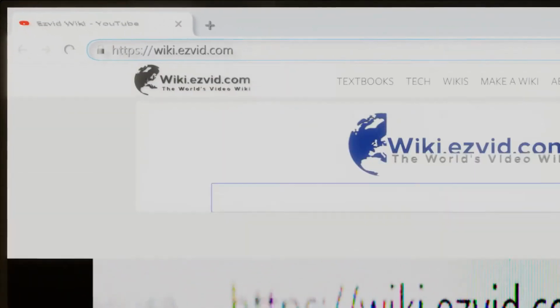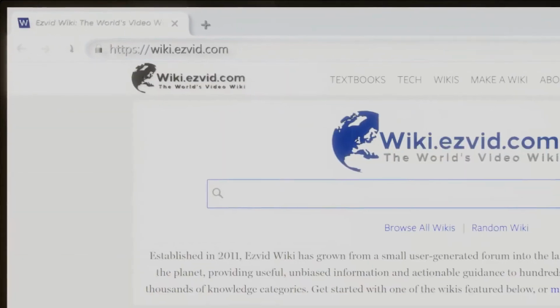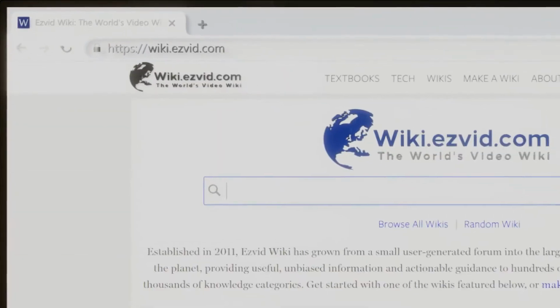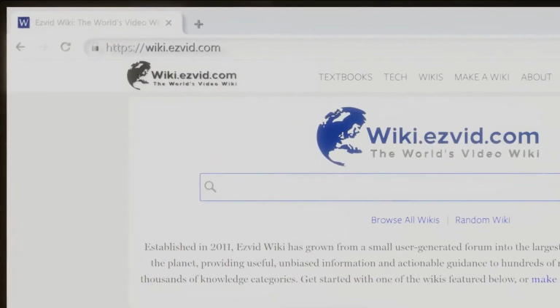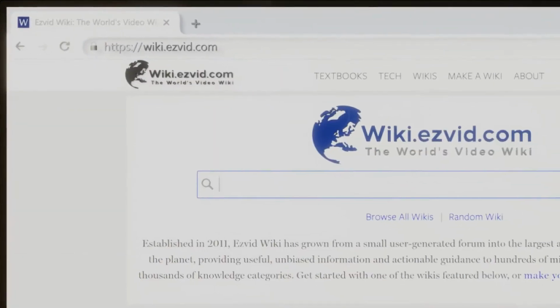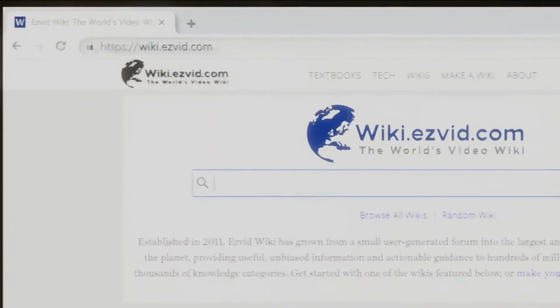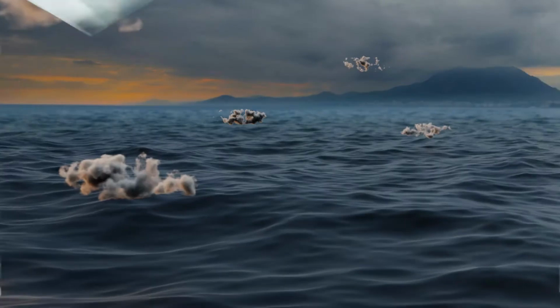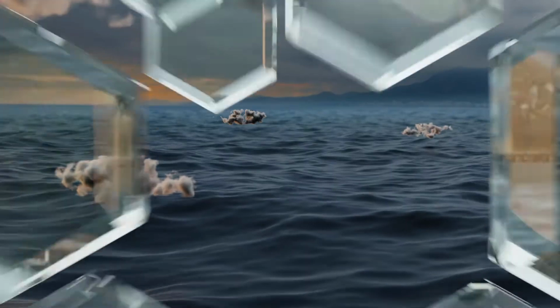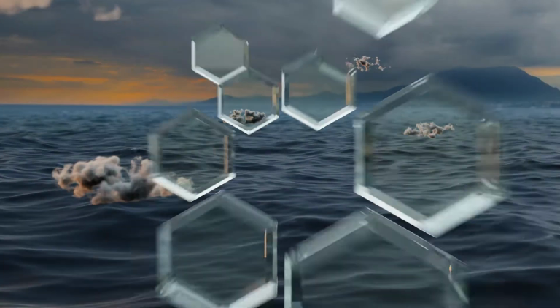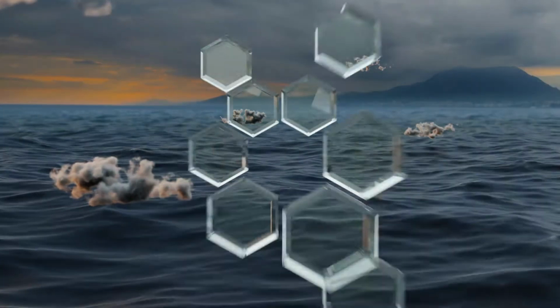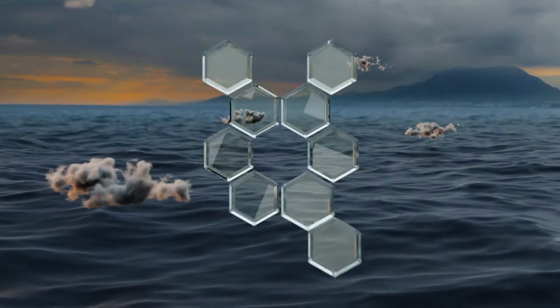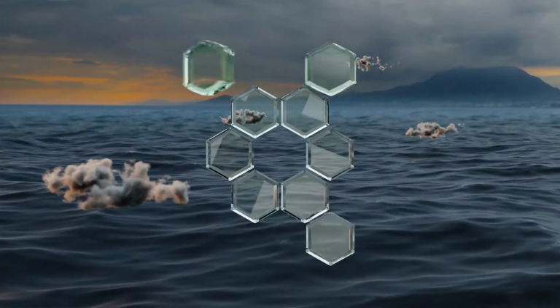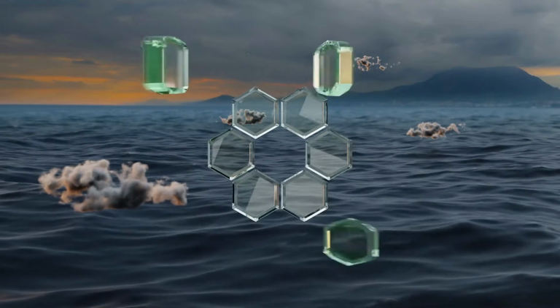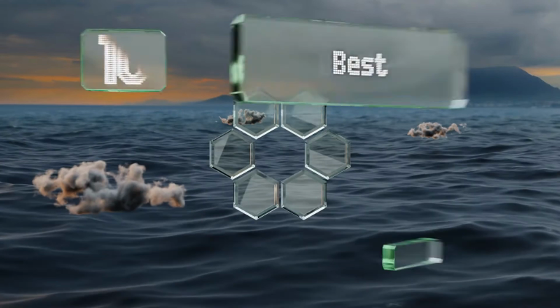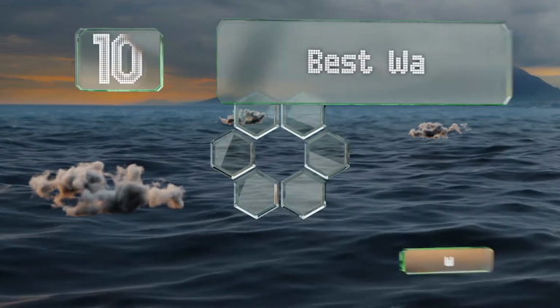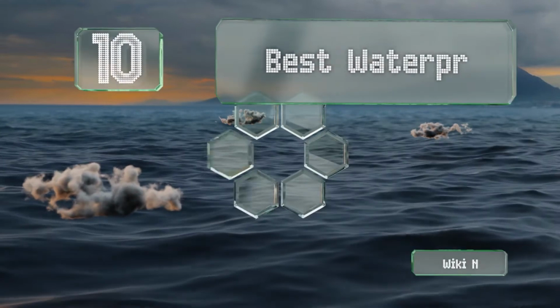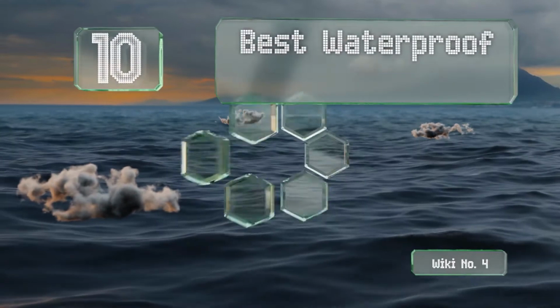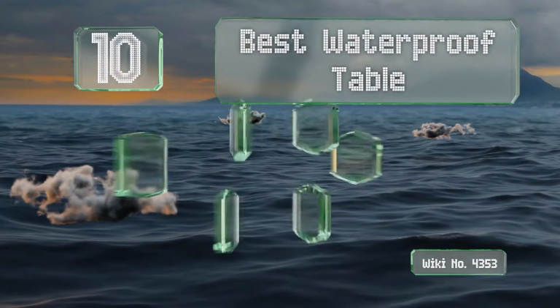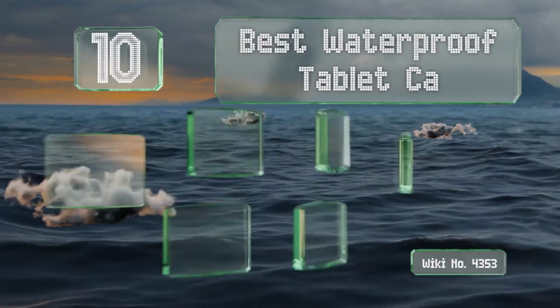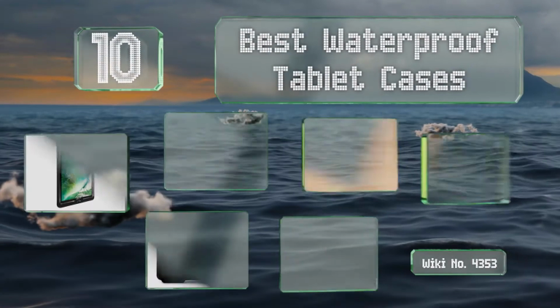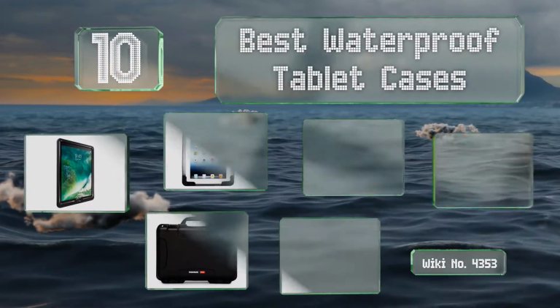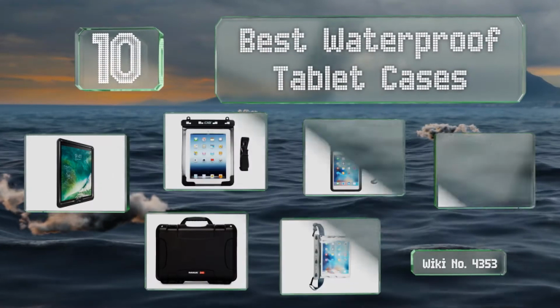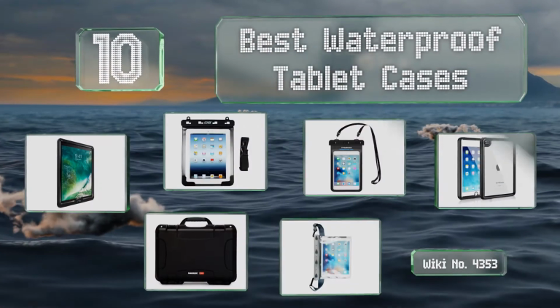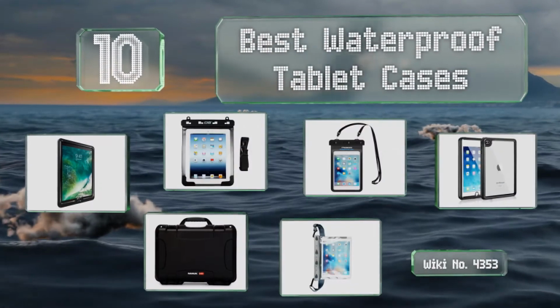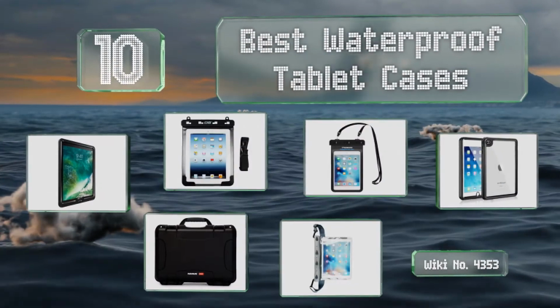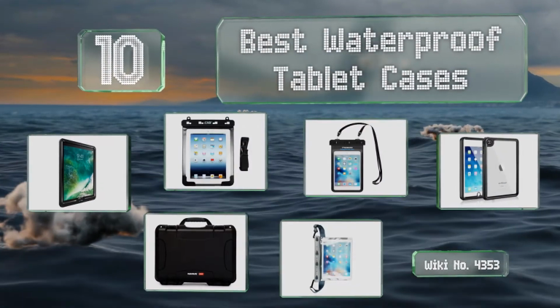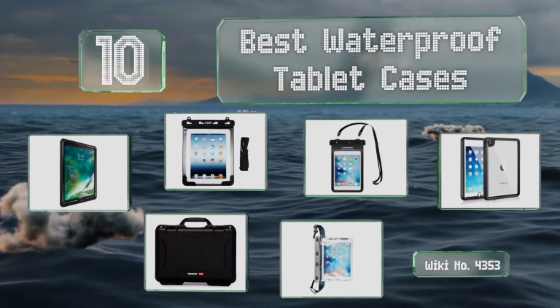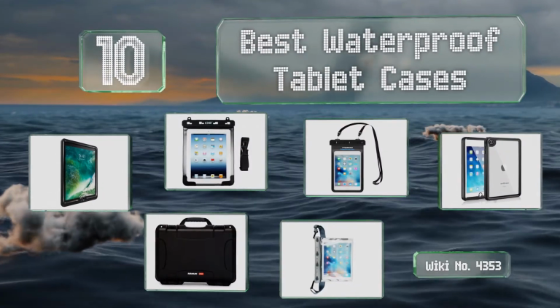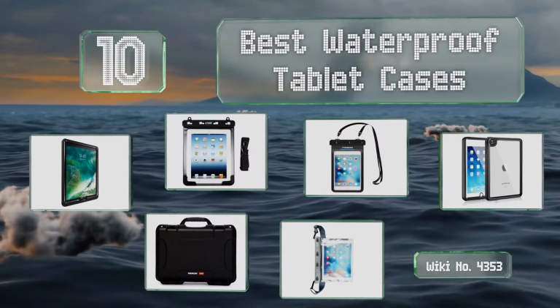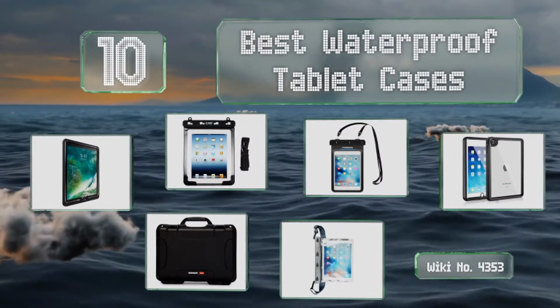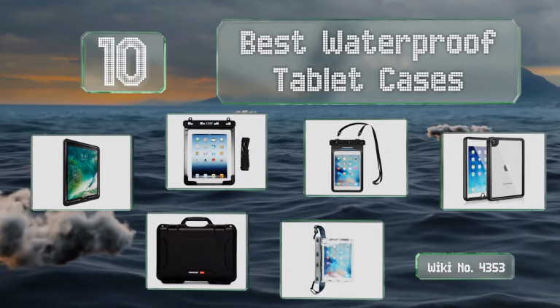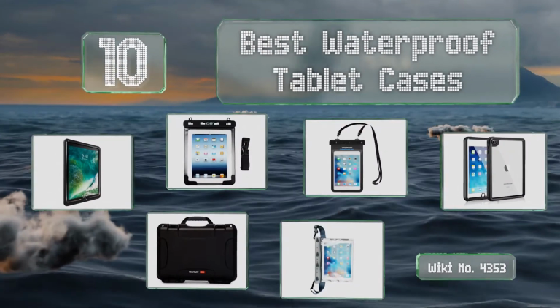EasyVid presents the 10 best waterproof tablet cases. Let's get started with the list.